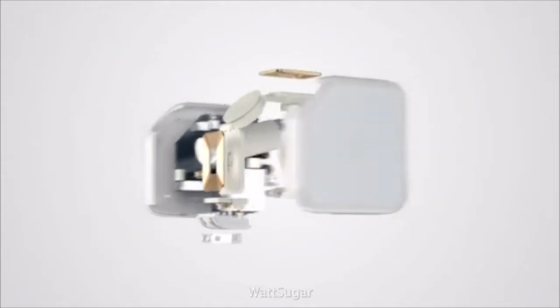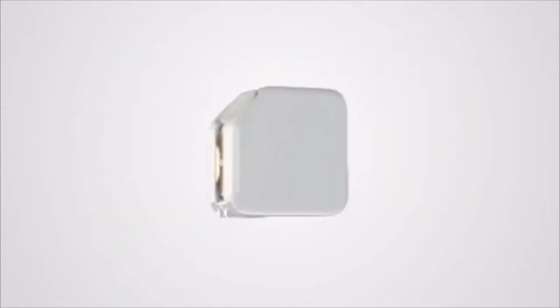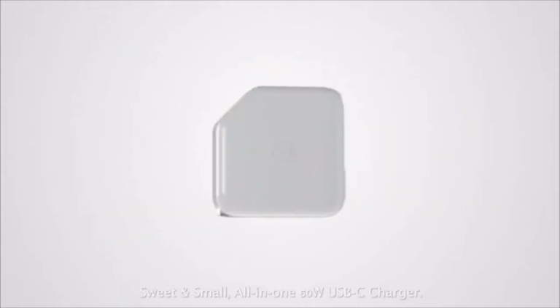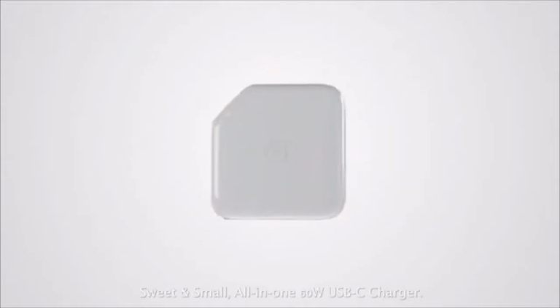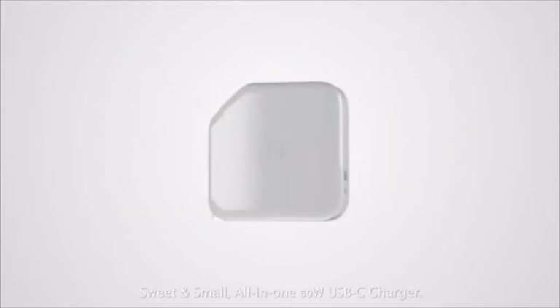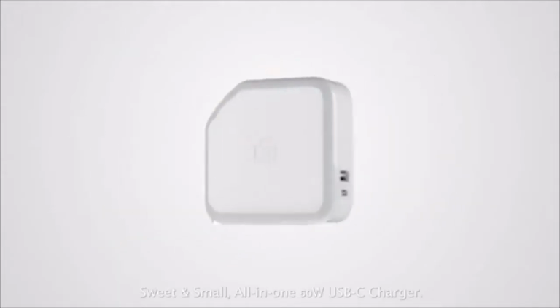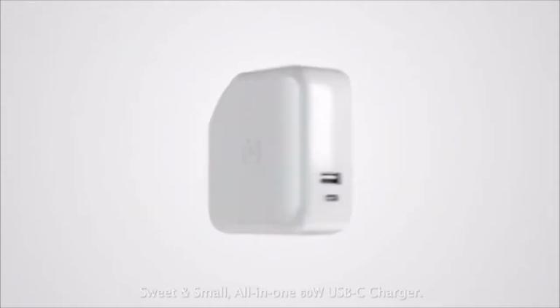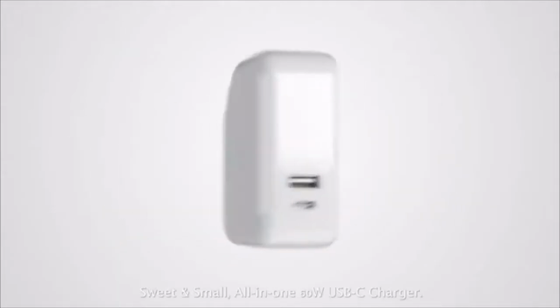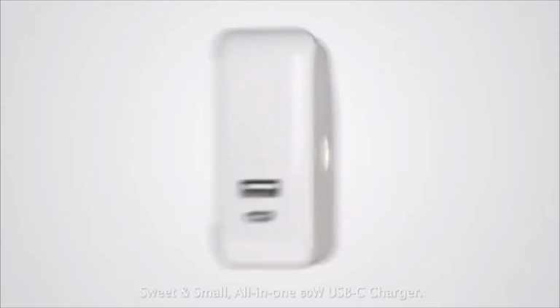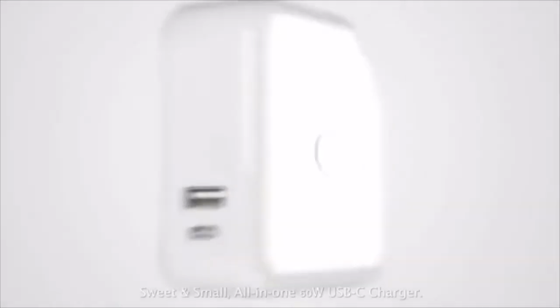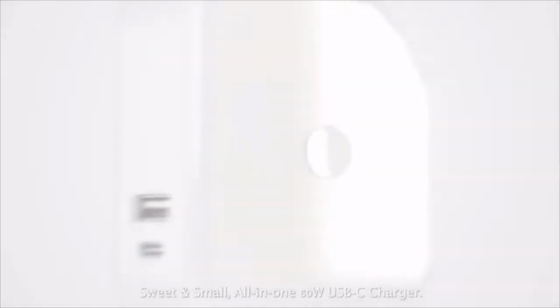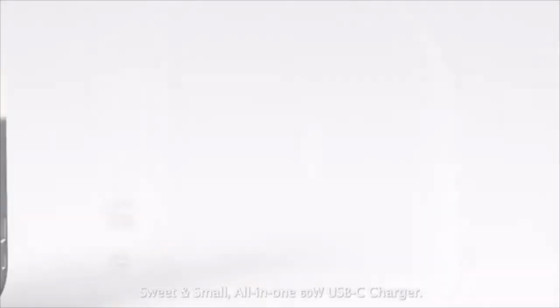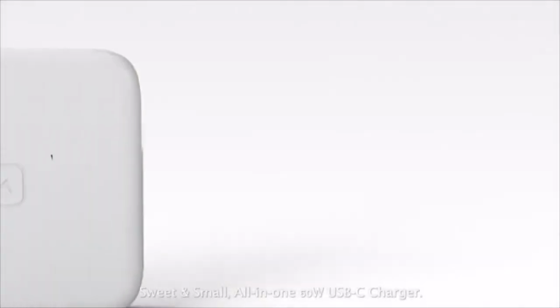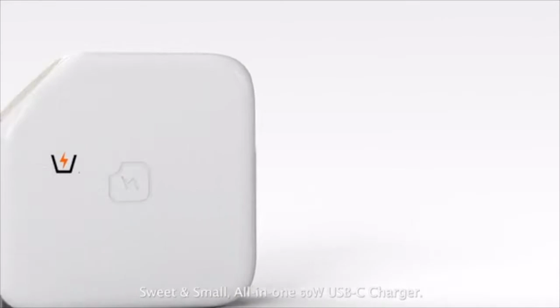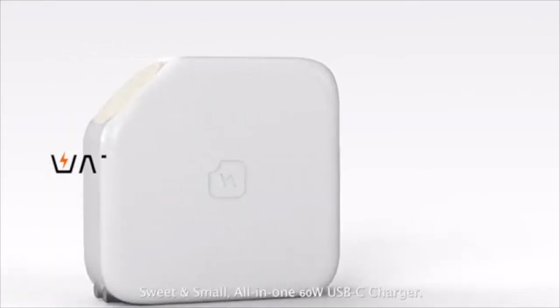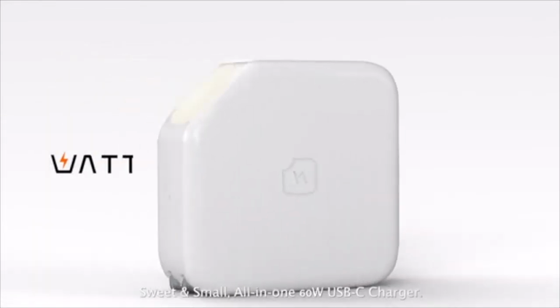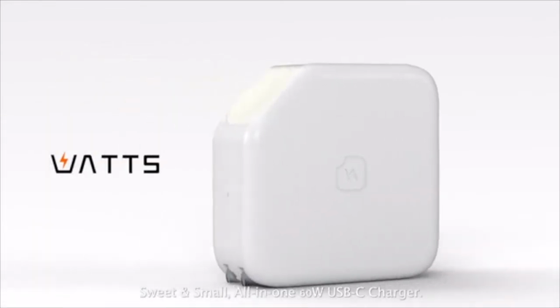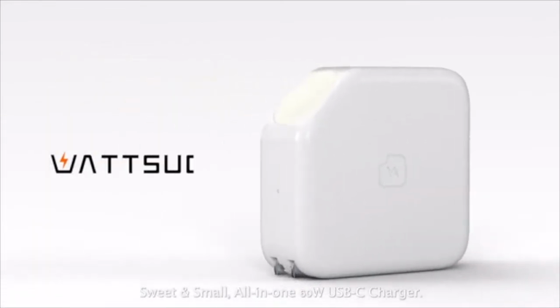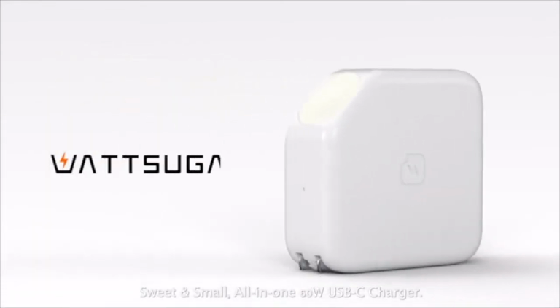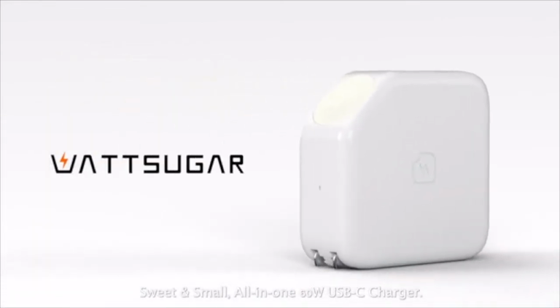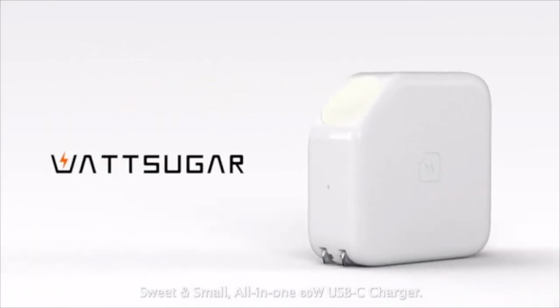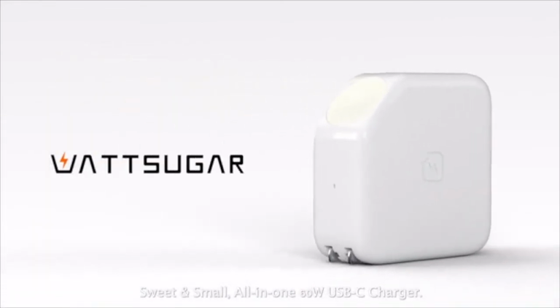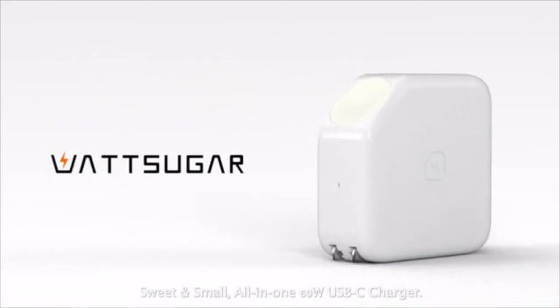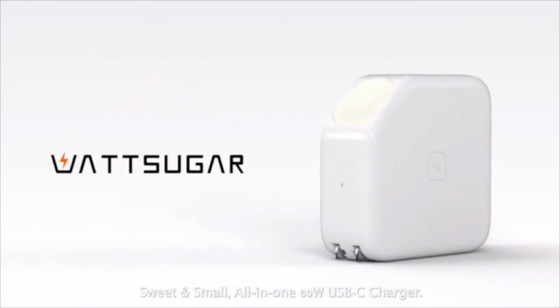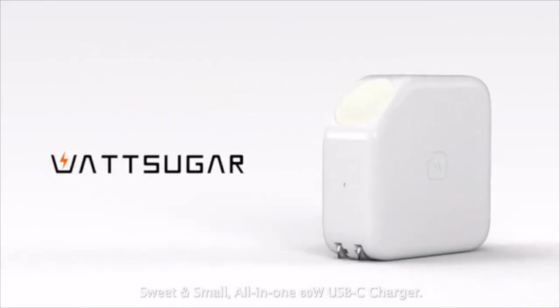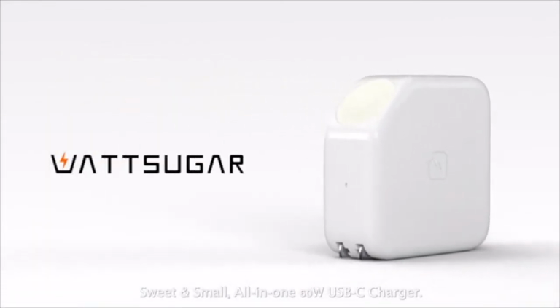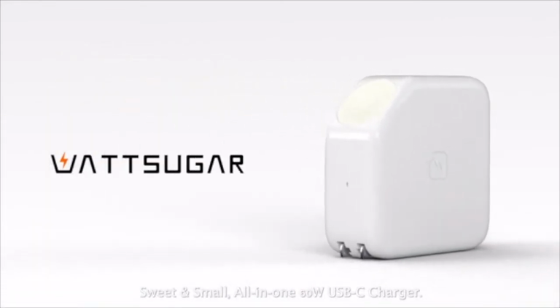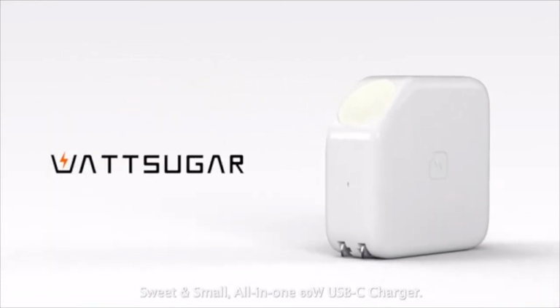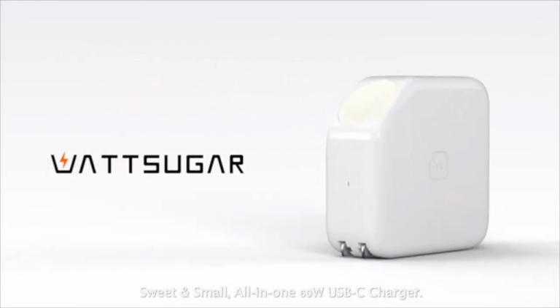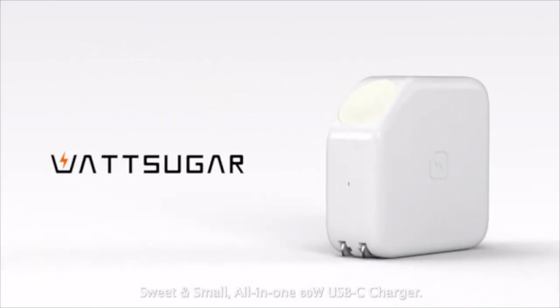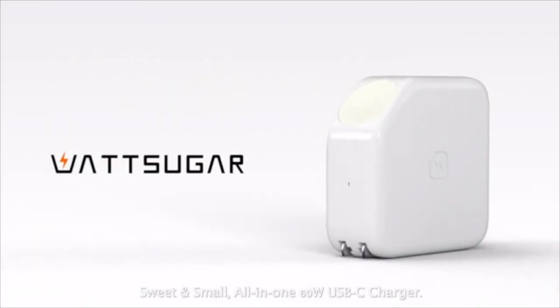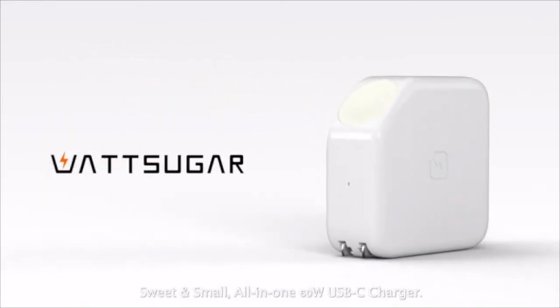WattSugar — sweet and small — all in one 60-watt USB-C charger.